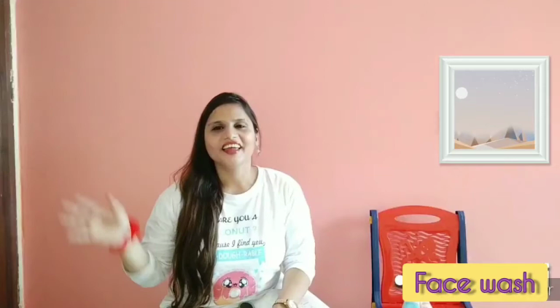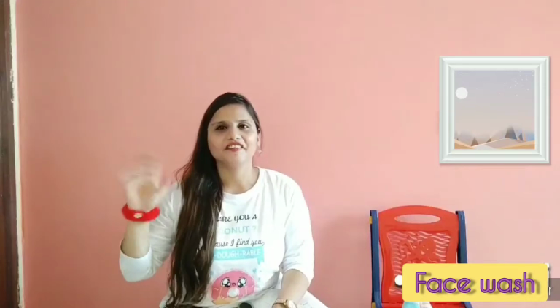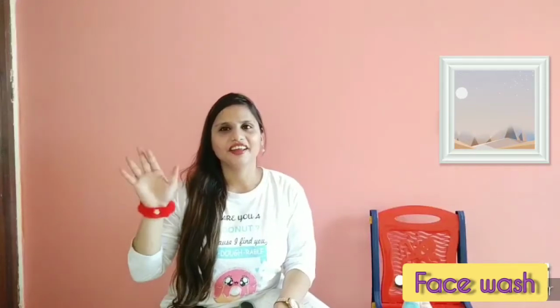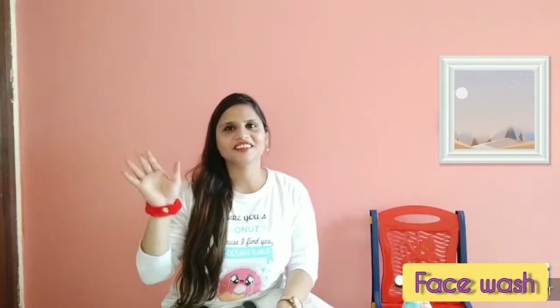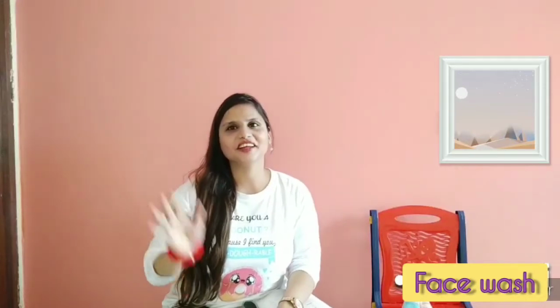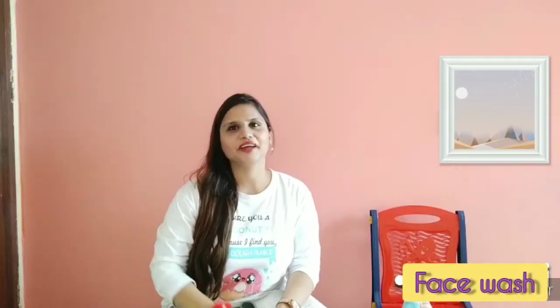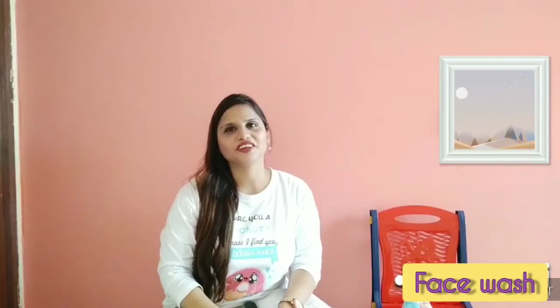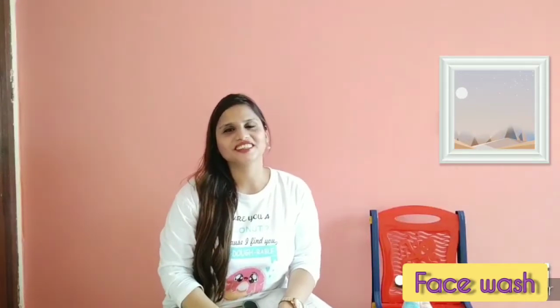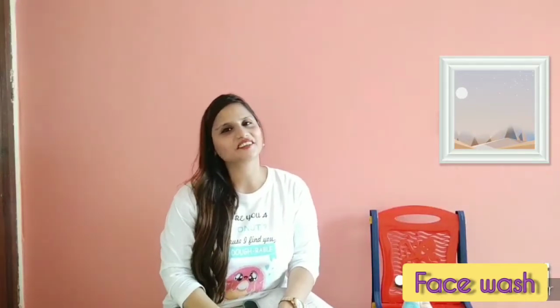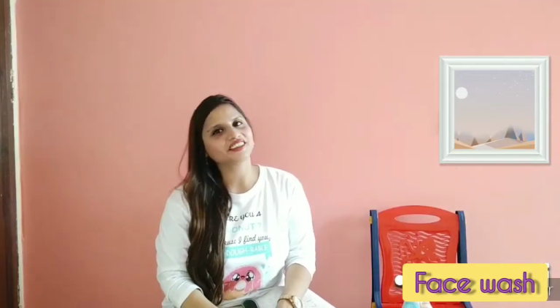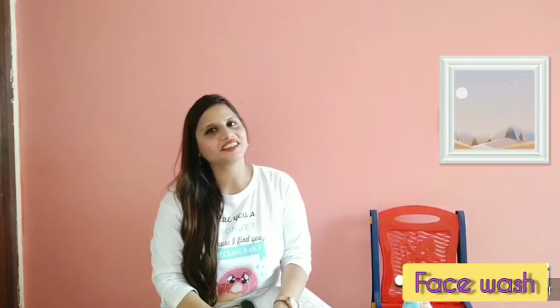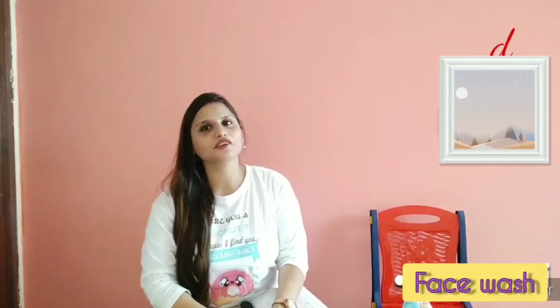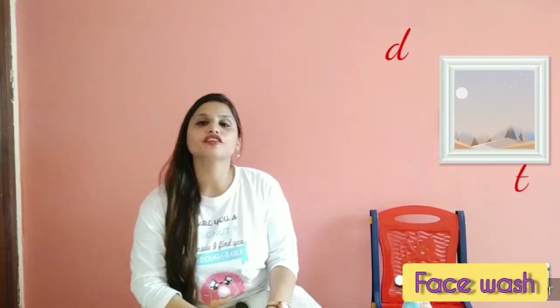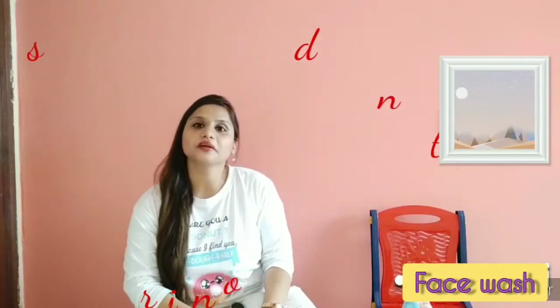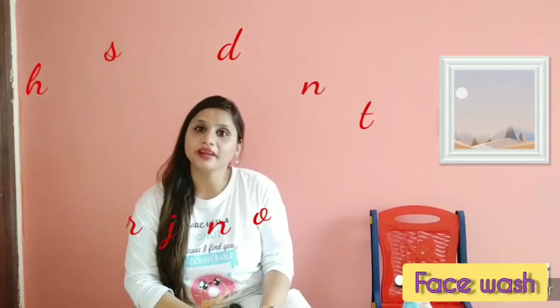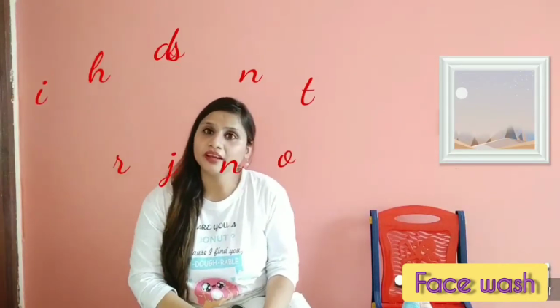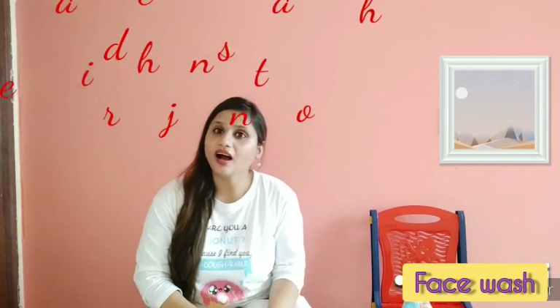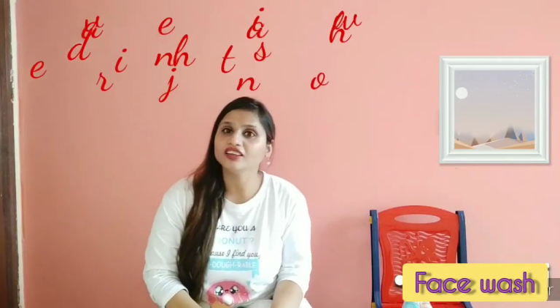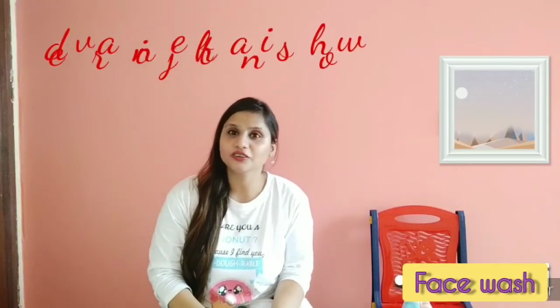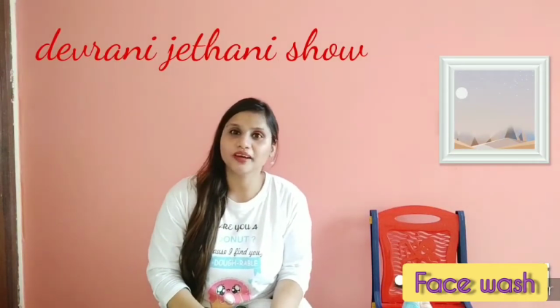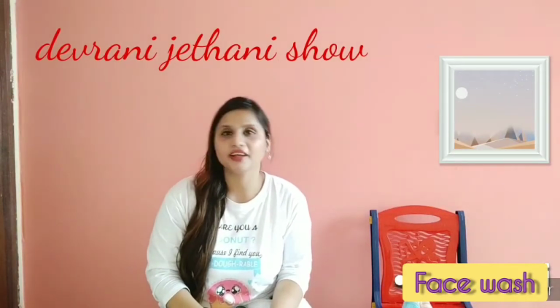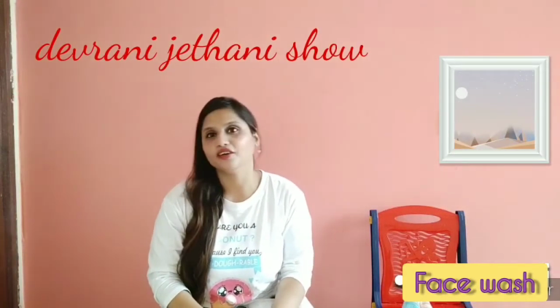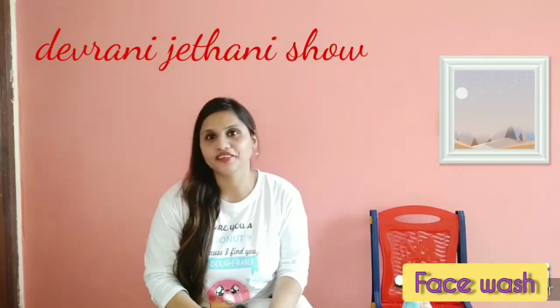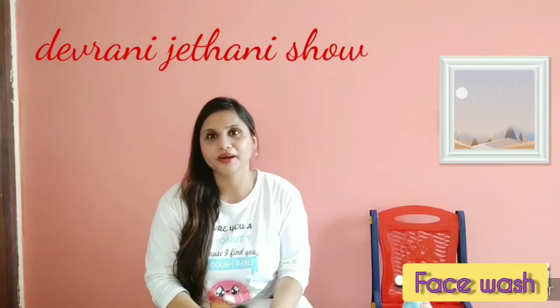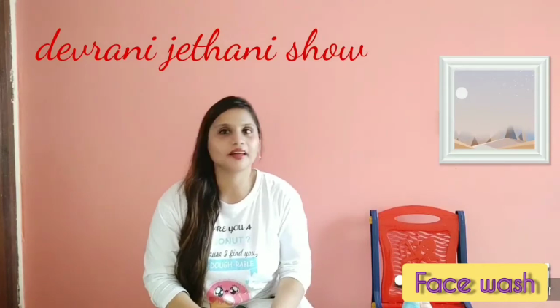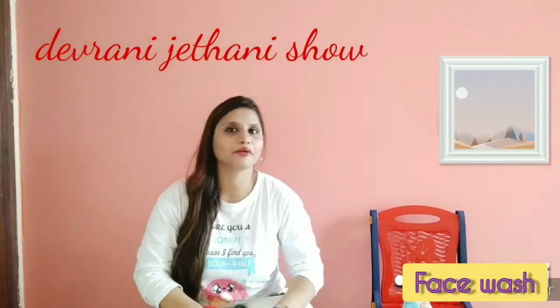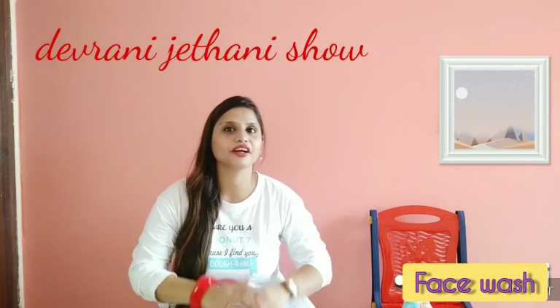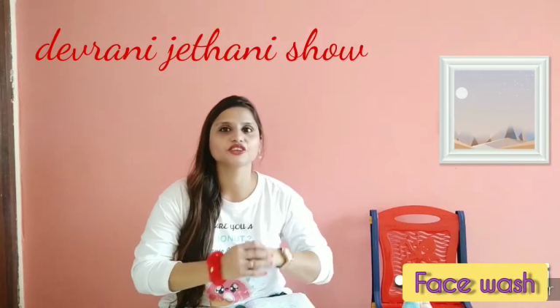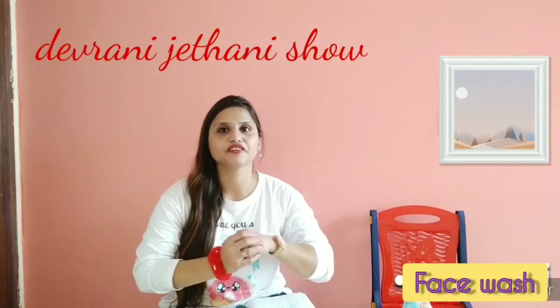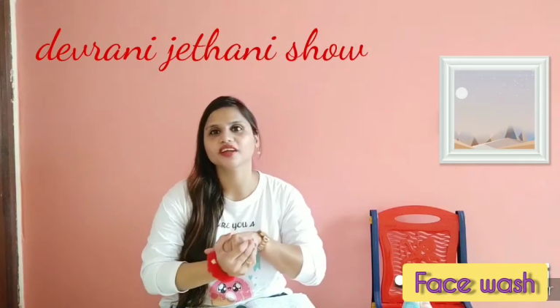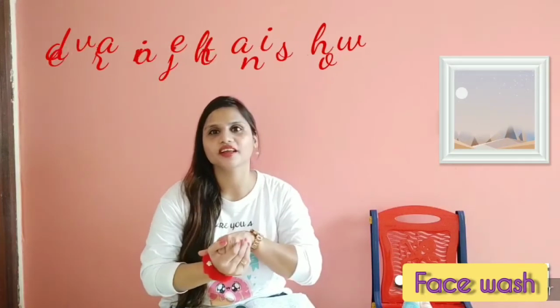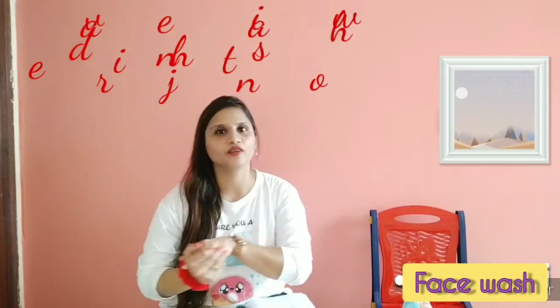Hey friends, welcome back to our channel Dimanish Thani, you are watching me. Today, I am going to take a review of the product for you.